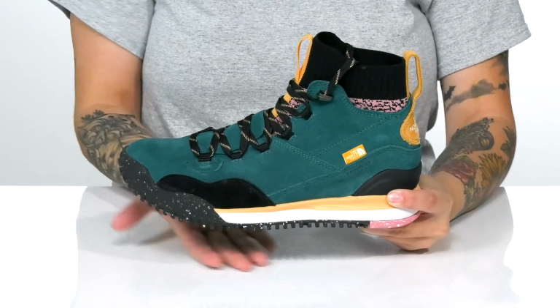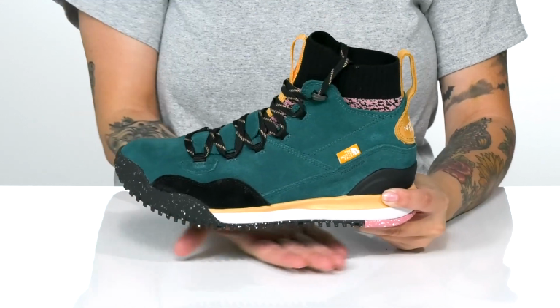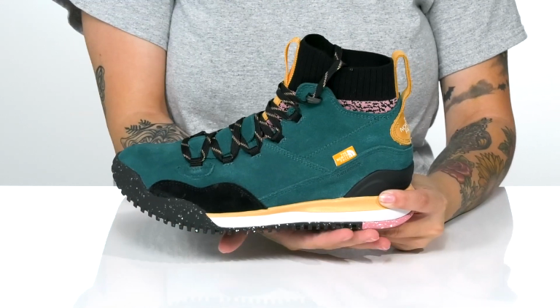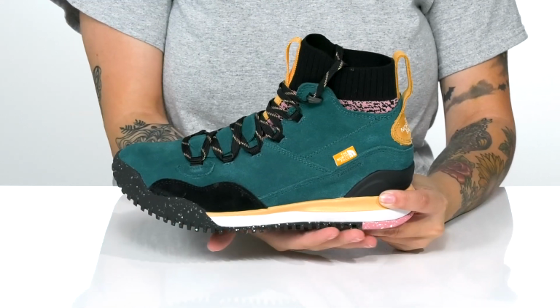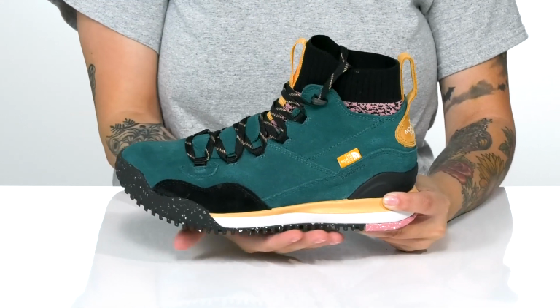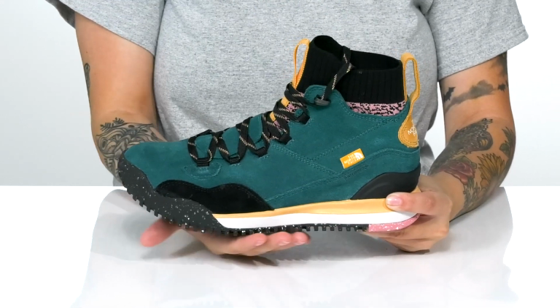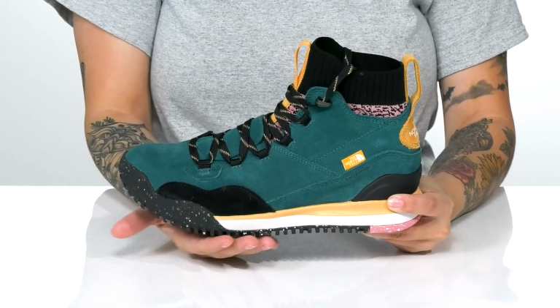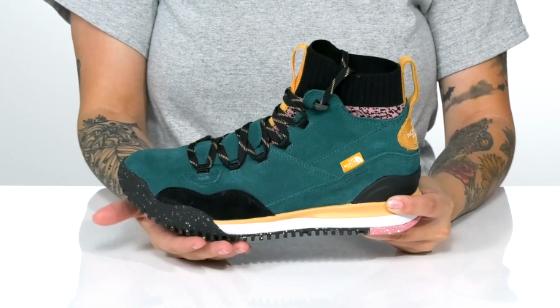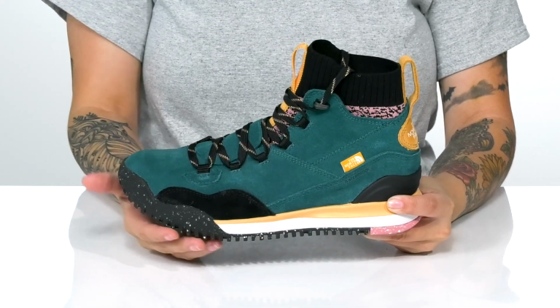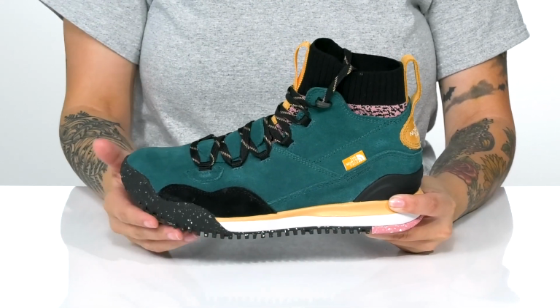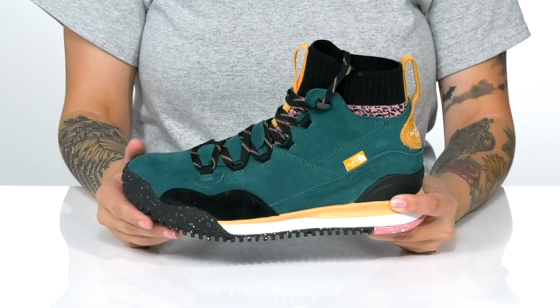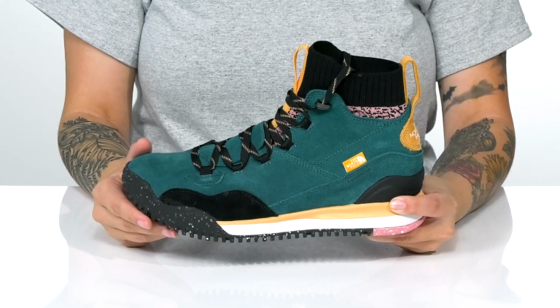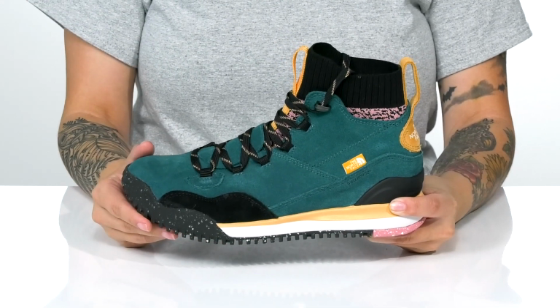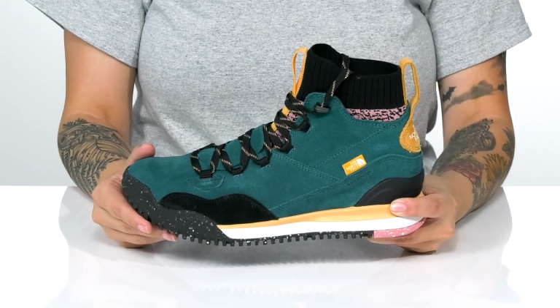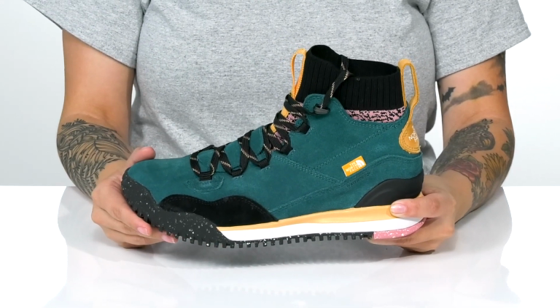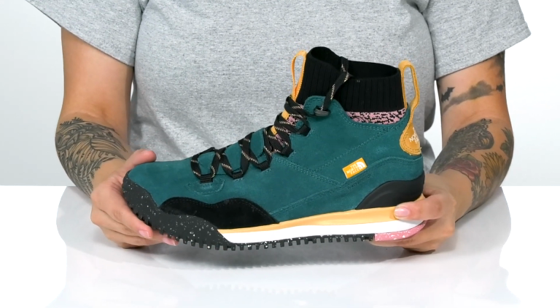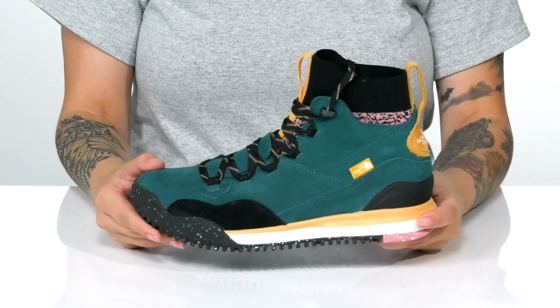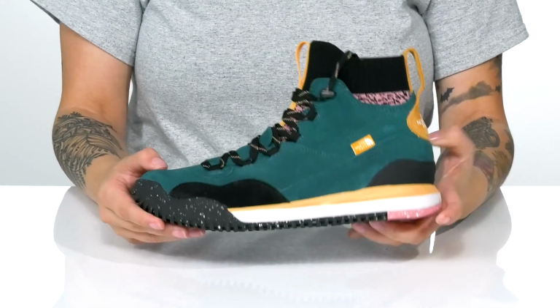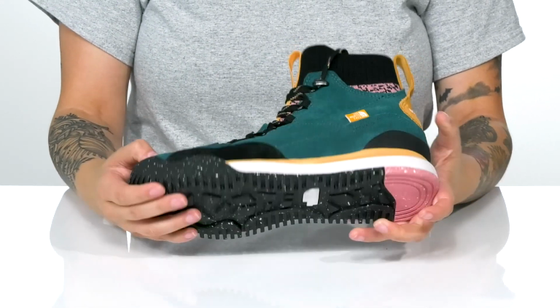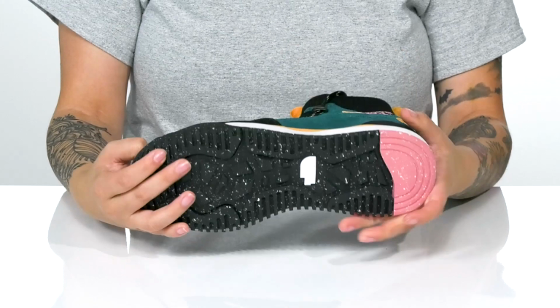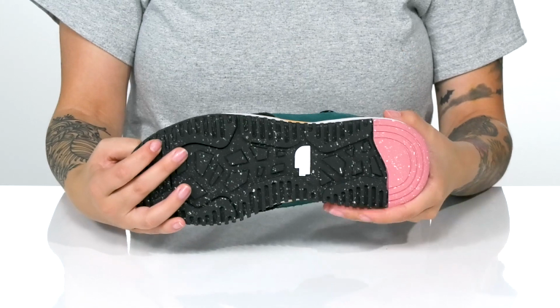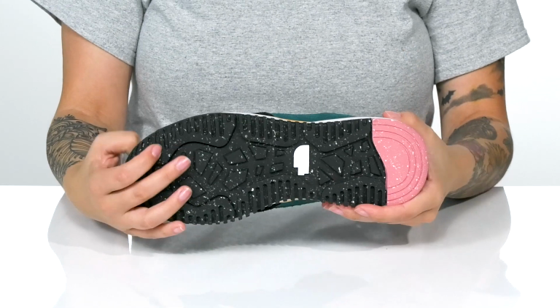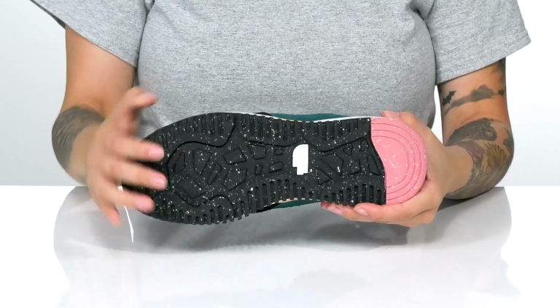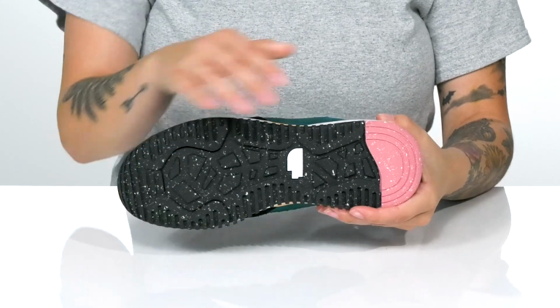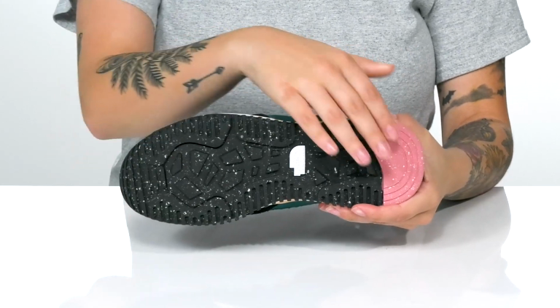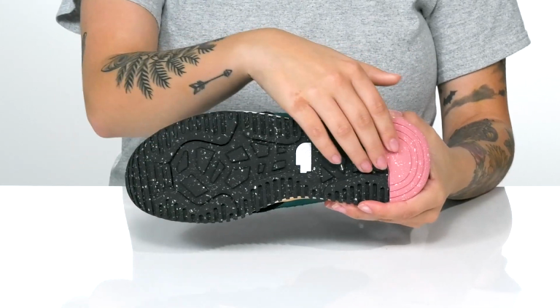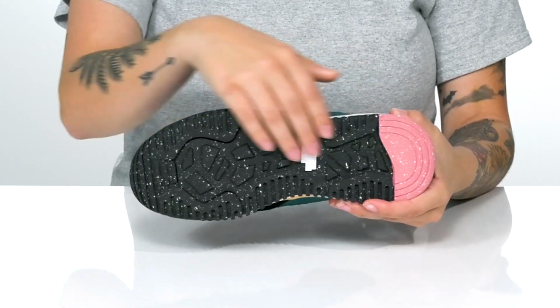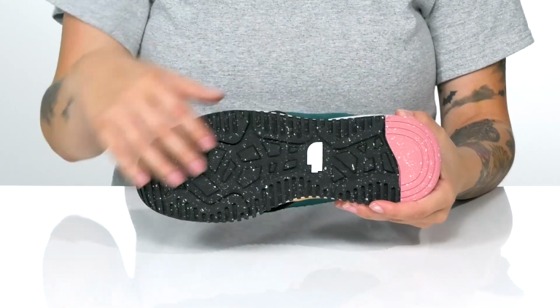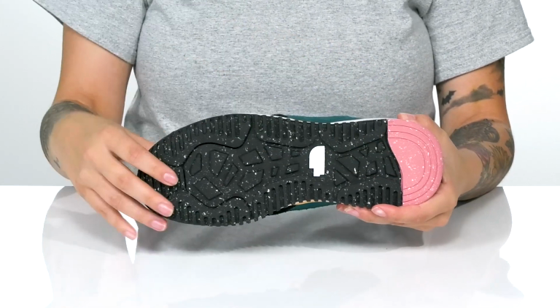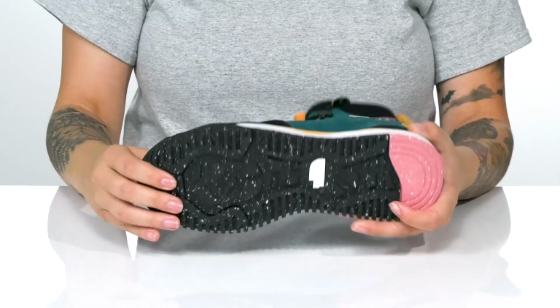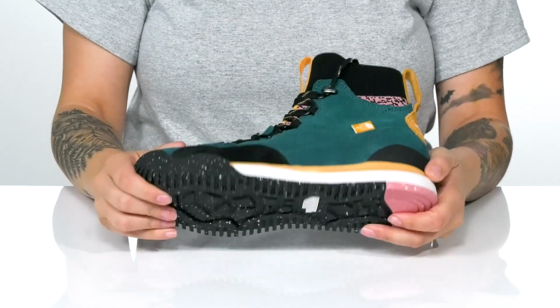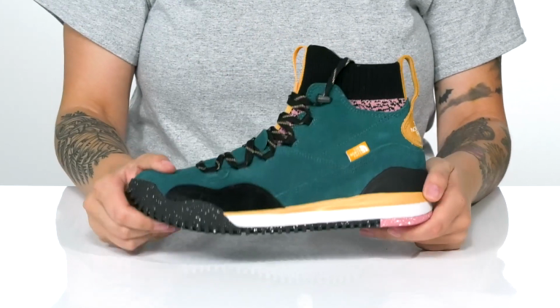The midsole is lightweight and shock absorbing. All of that is on top of a textured outsole for traction.